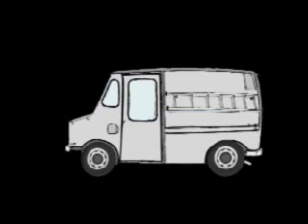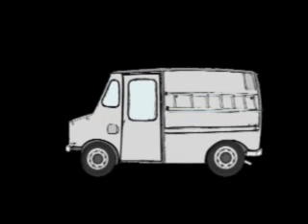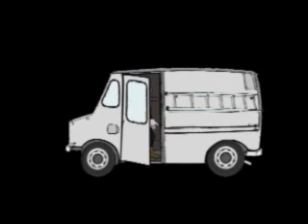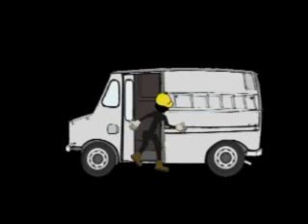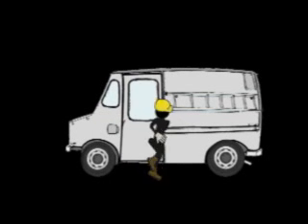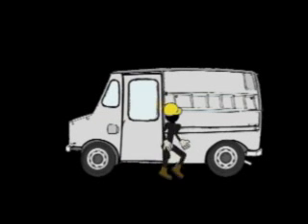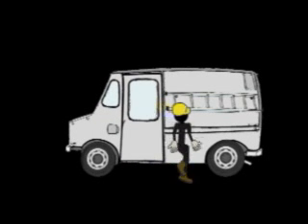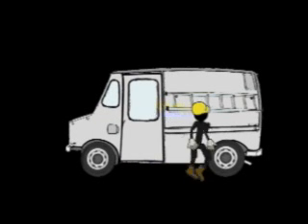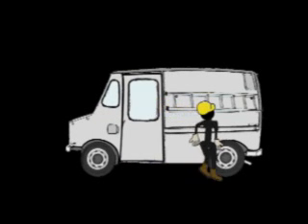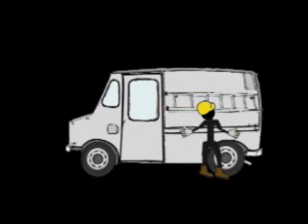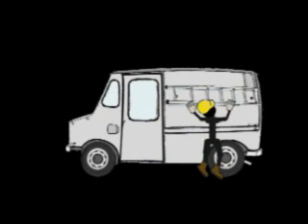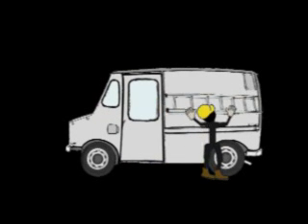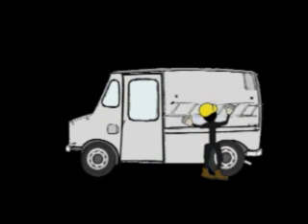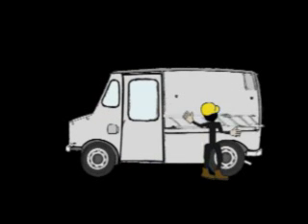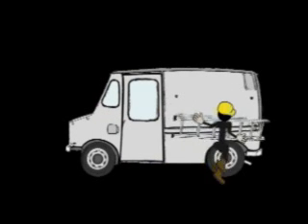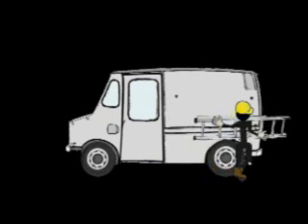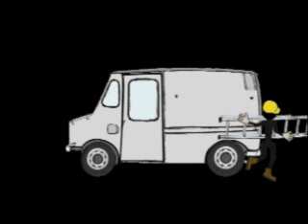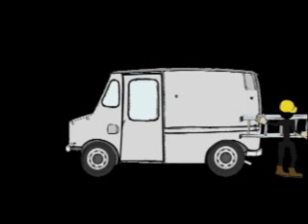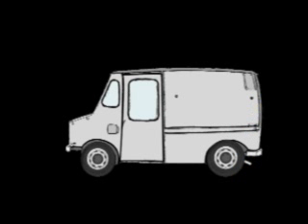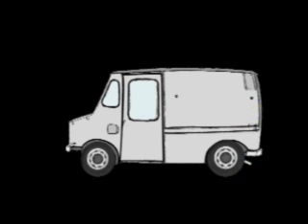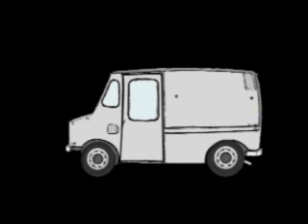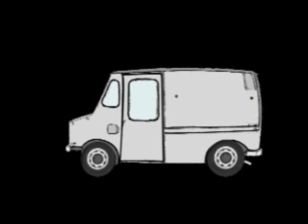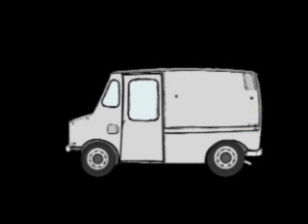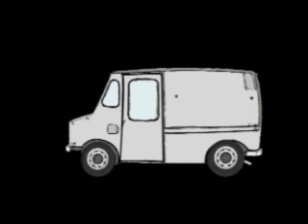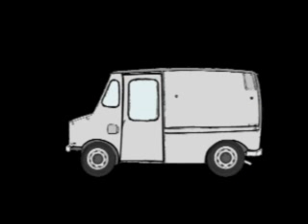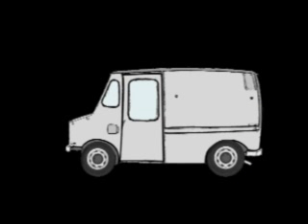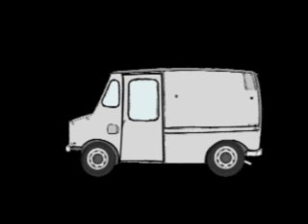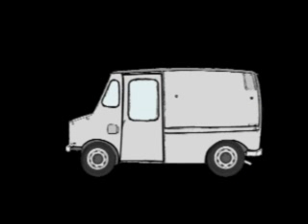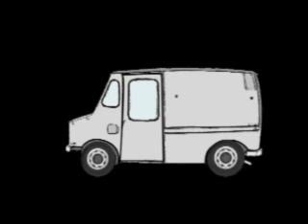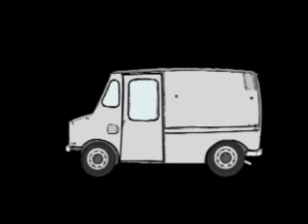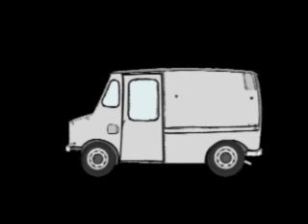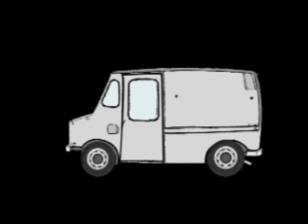This video is brought to you by S.T.A.L.A.